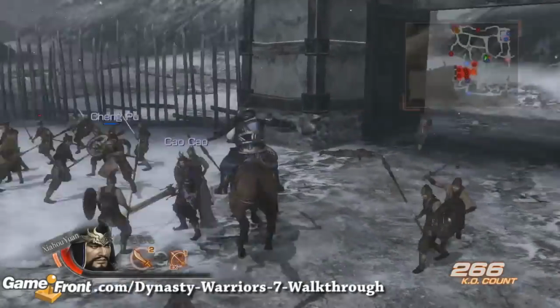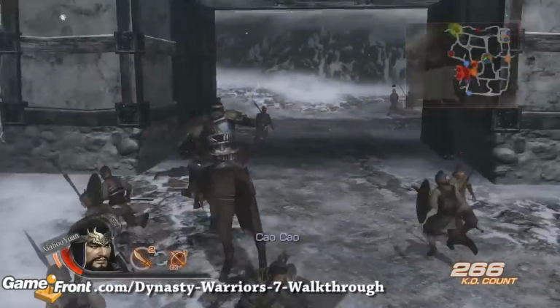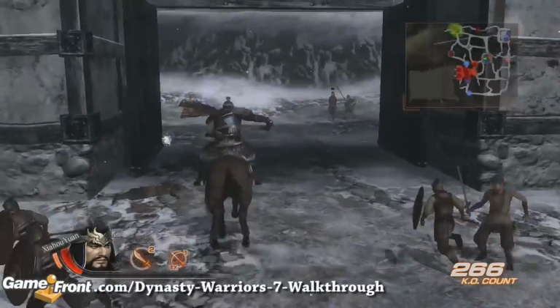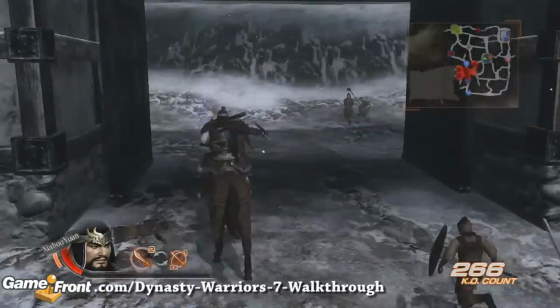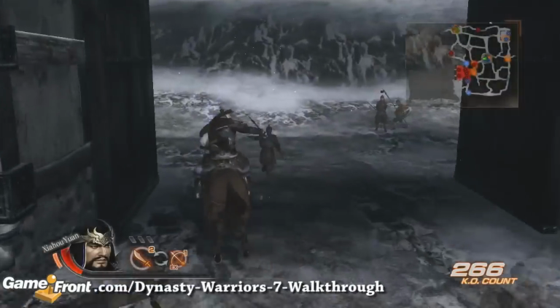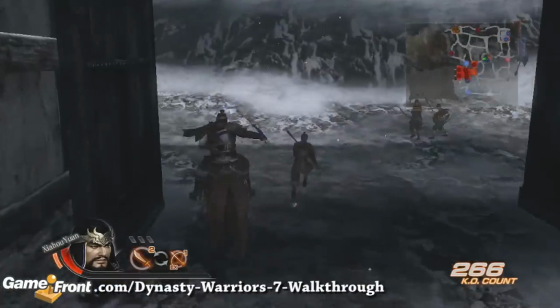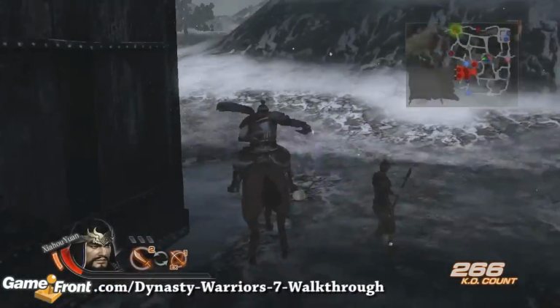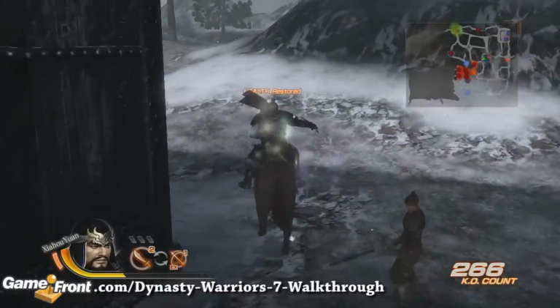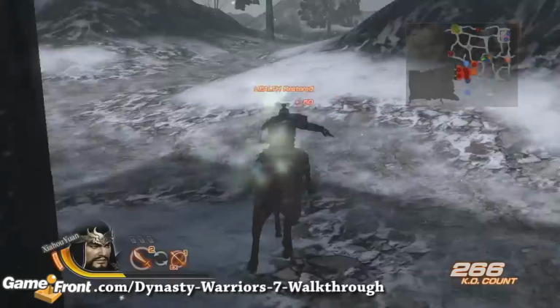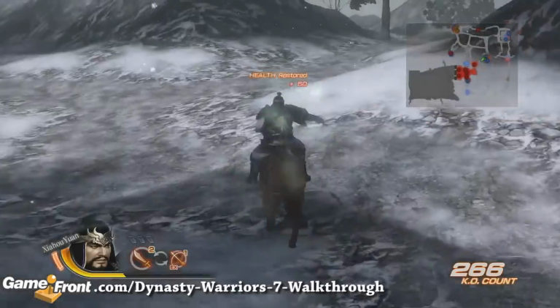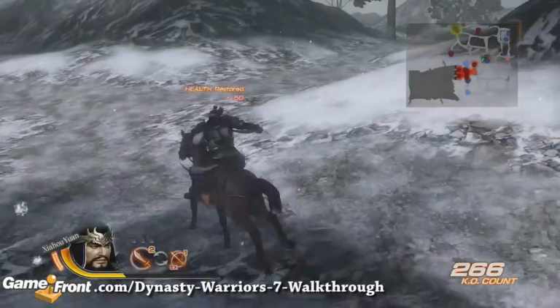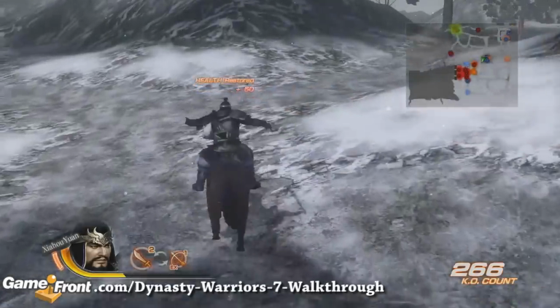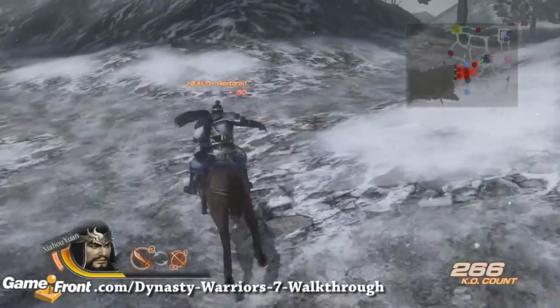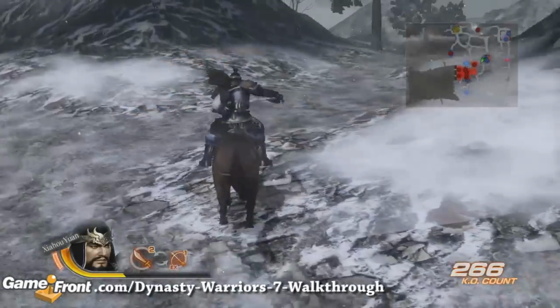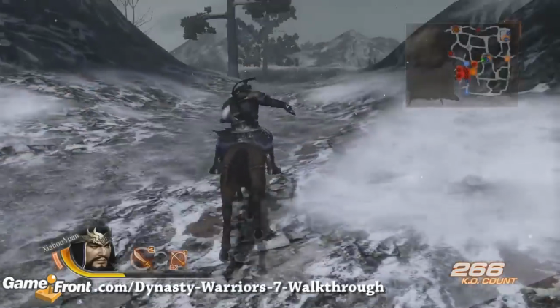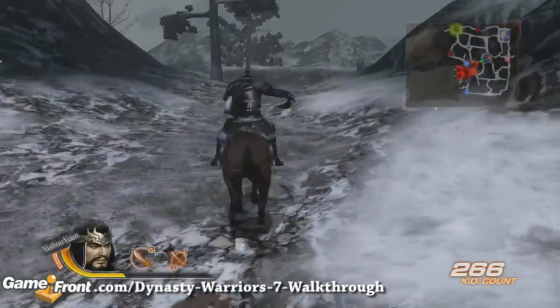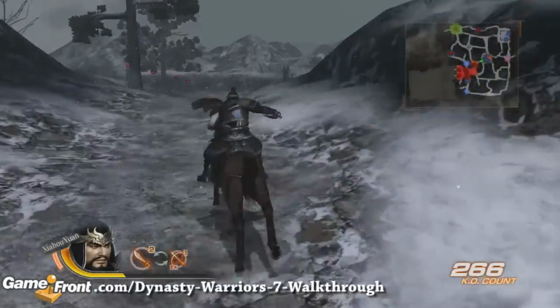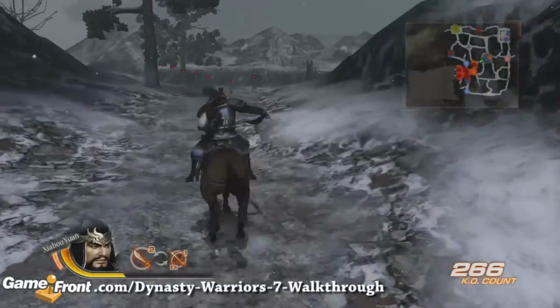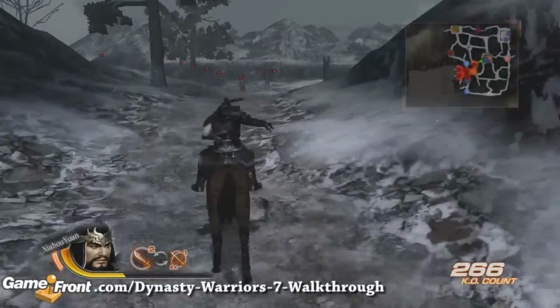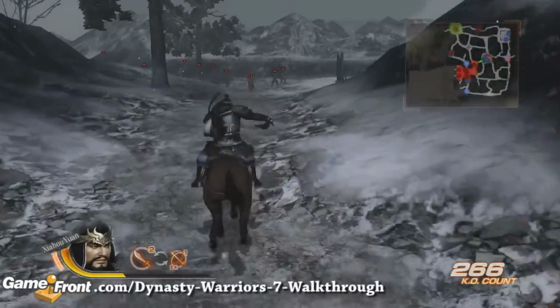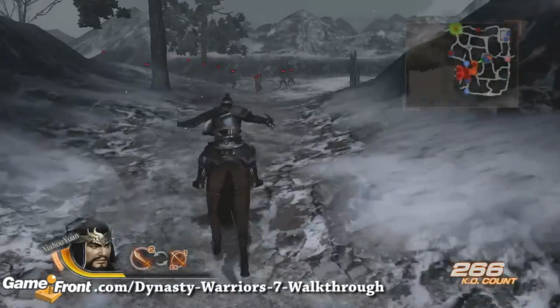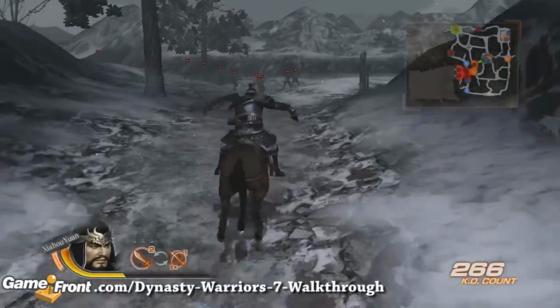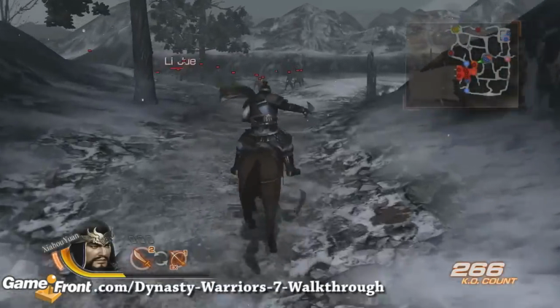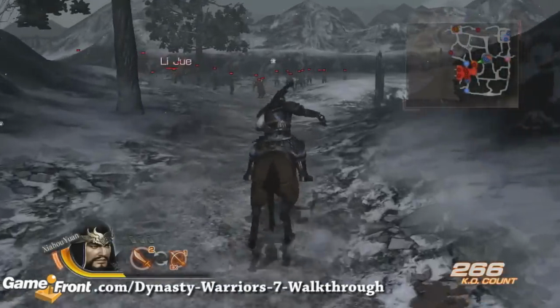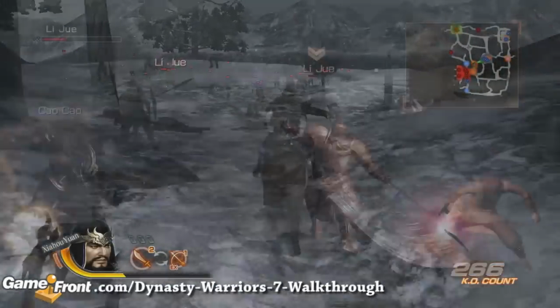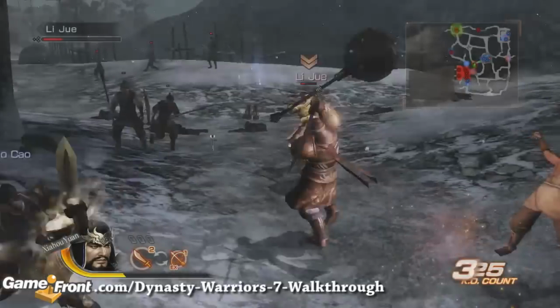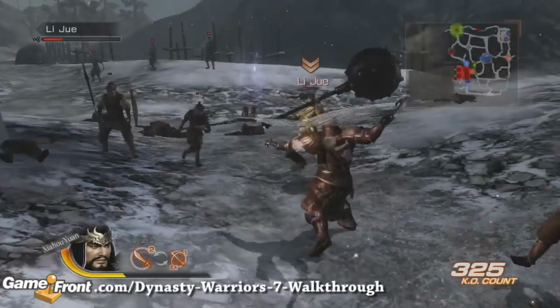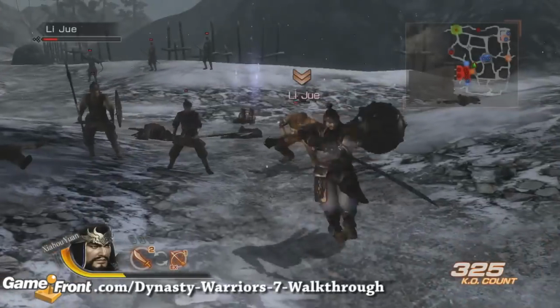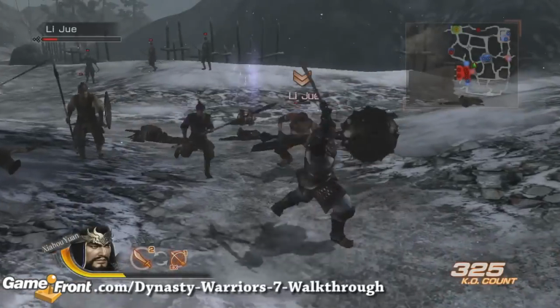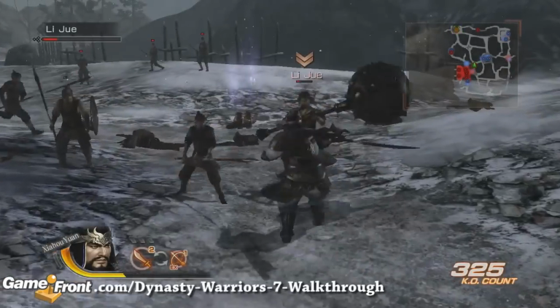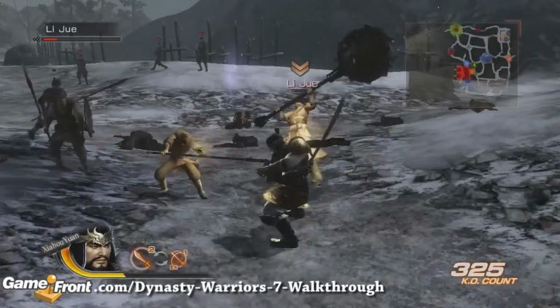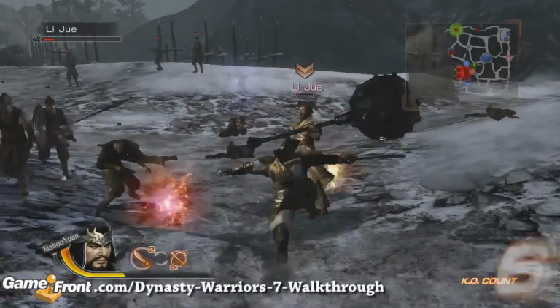As we leave Sun Jian's camp, we're going to defeat enemy officers as we head to the north-west corner of the map.